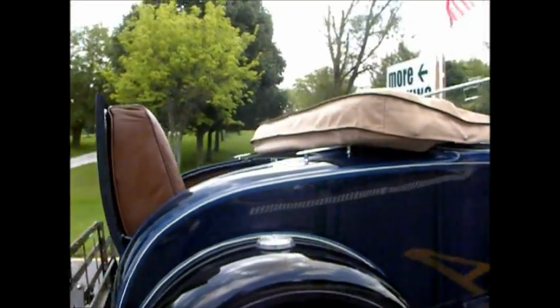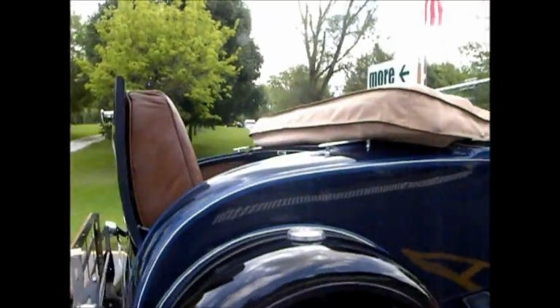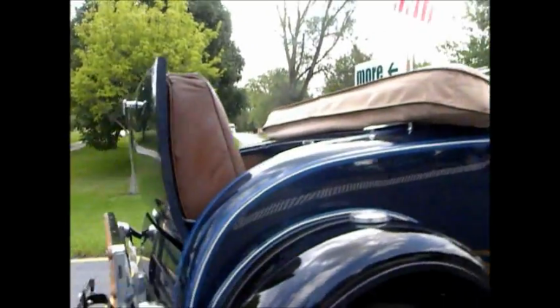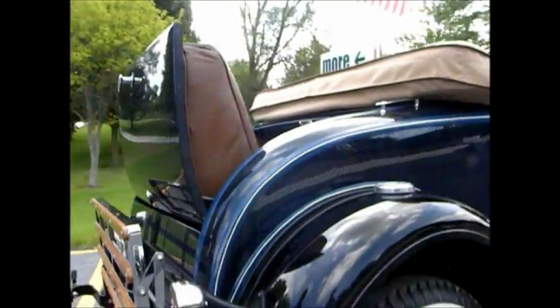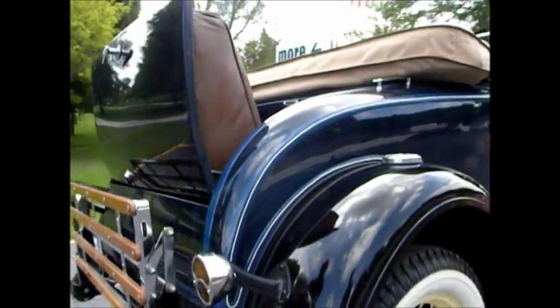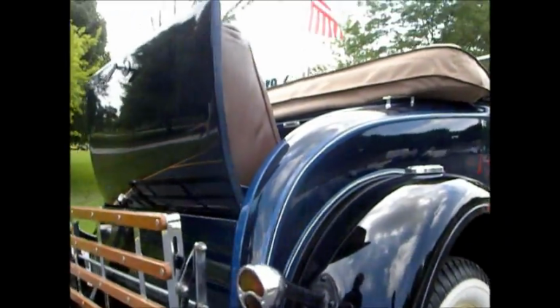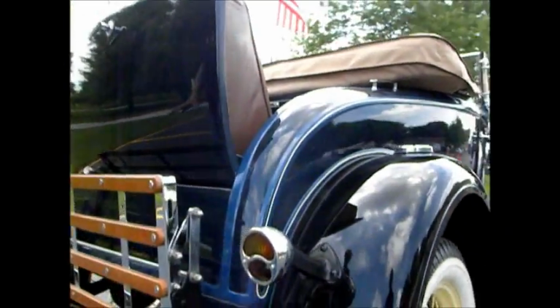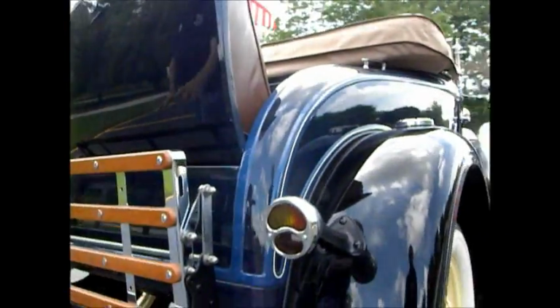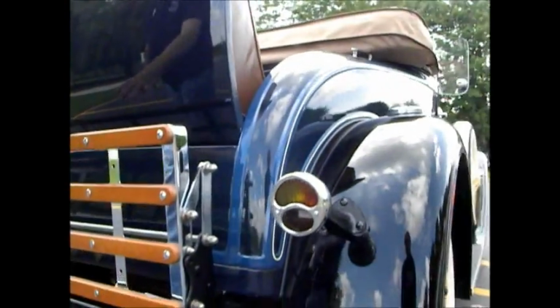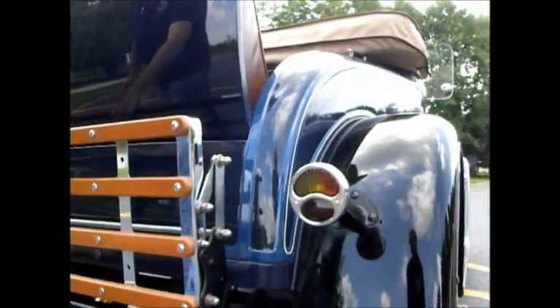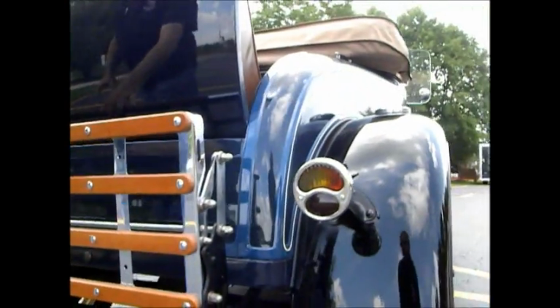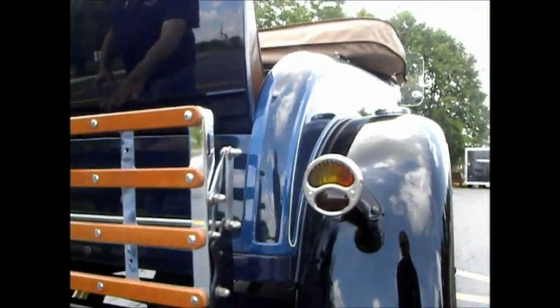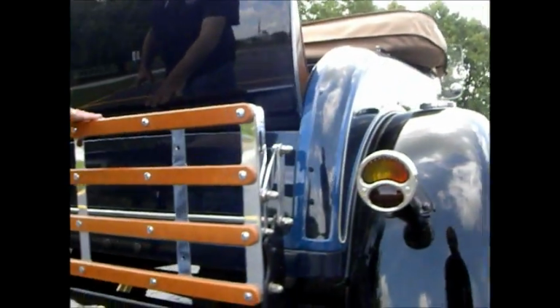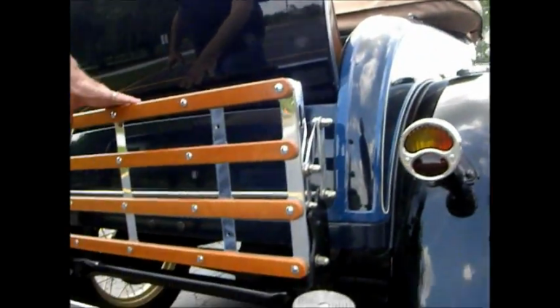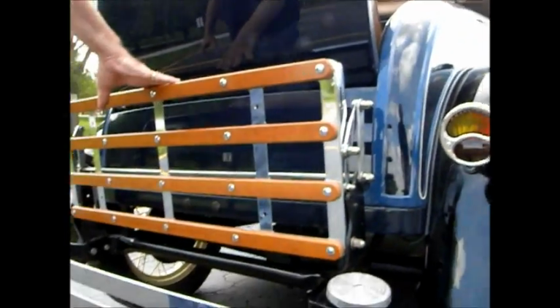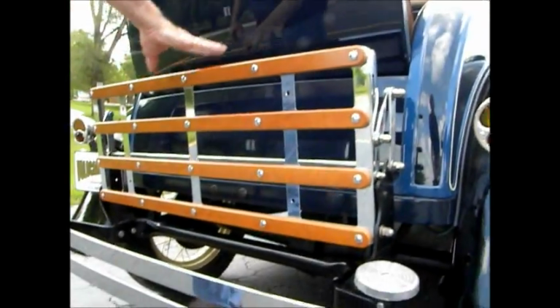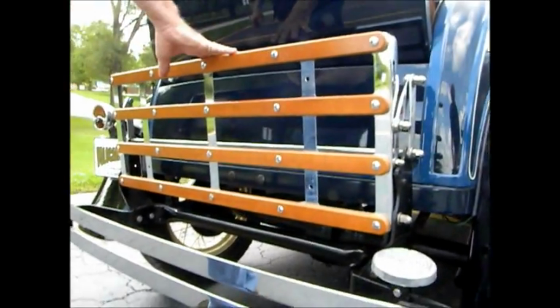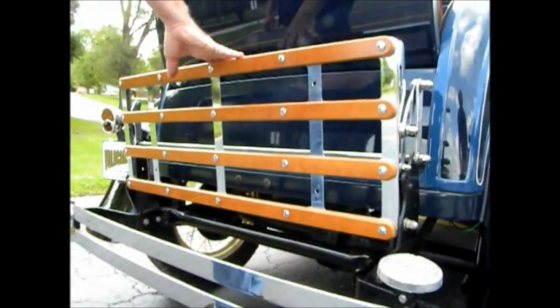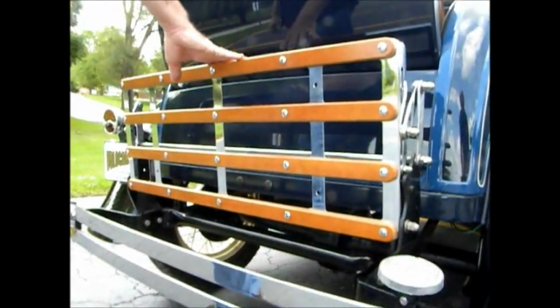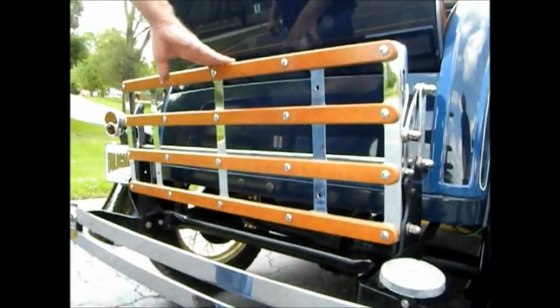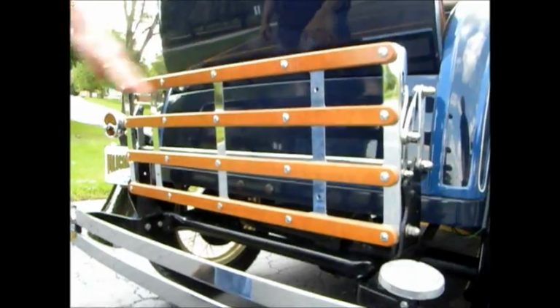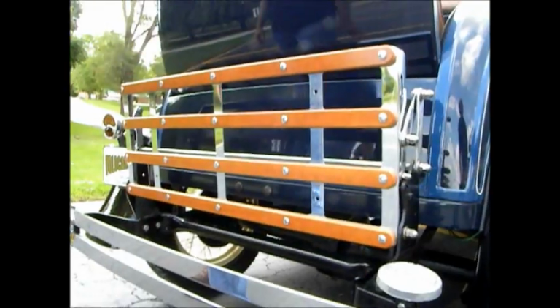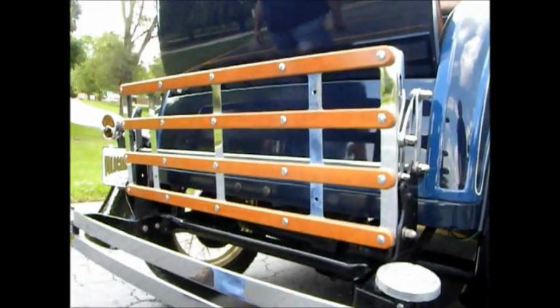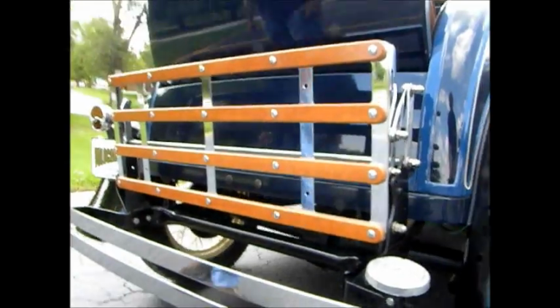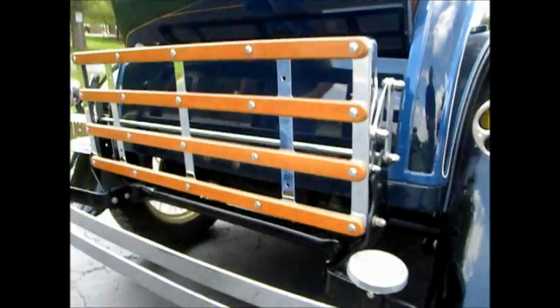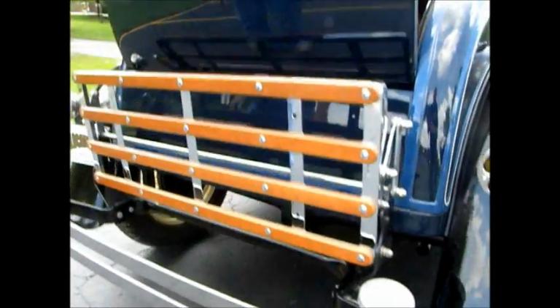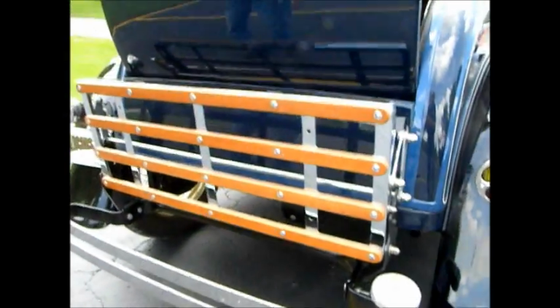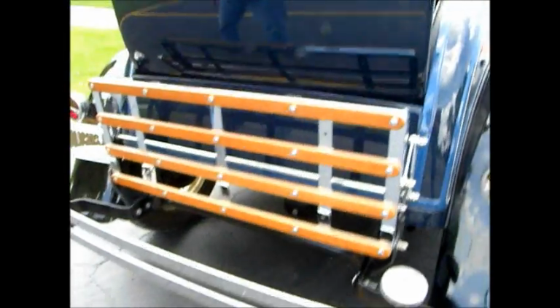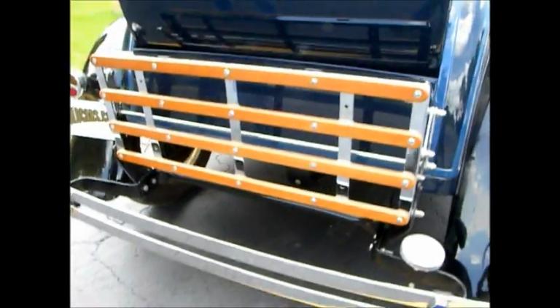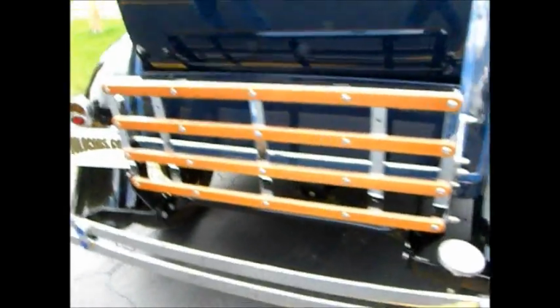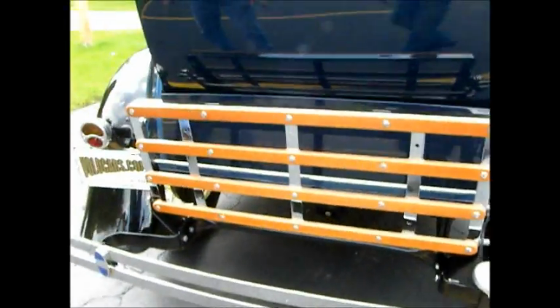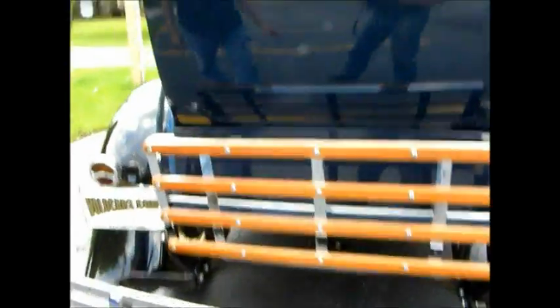Dual tail lights with turn signals on it. A really nice brand new trunk rack — no trunk, but a trunk rack. And, of course, the rumble seat.